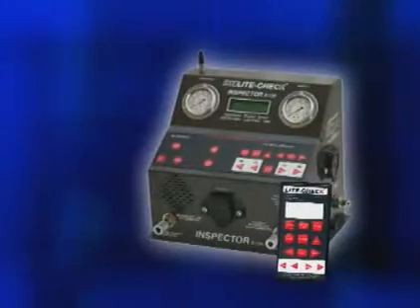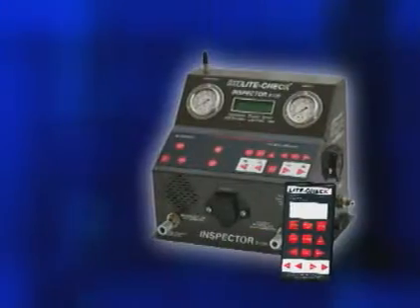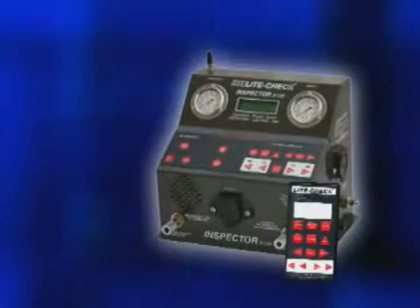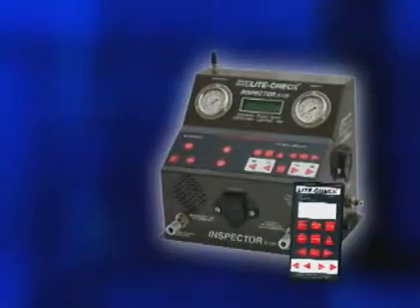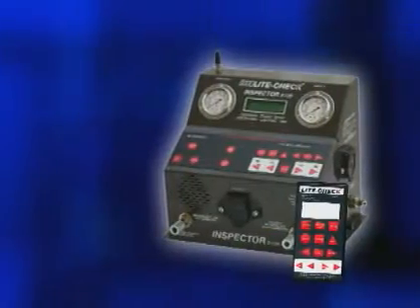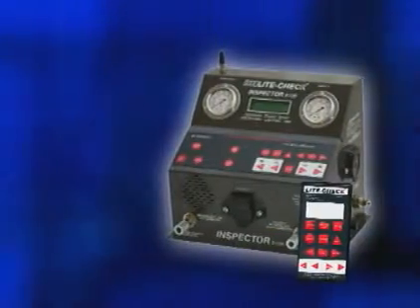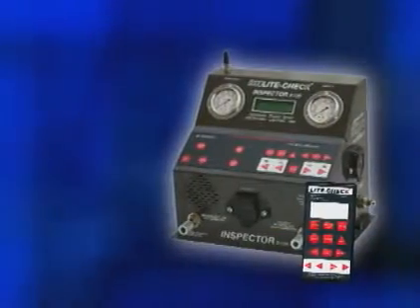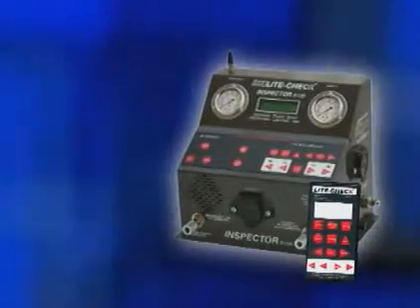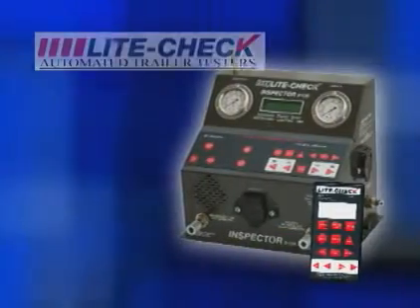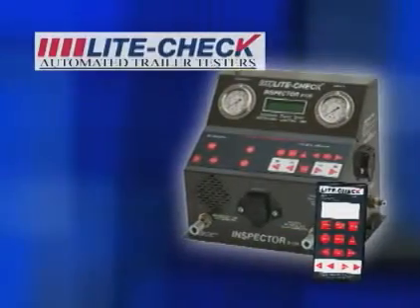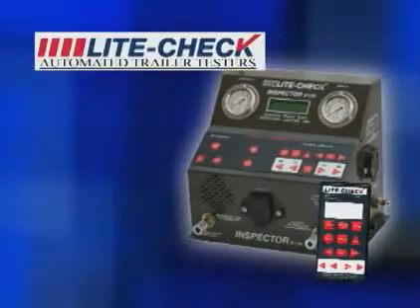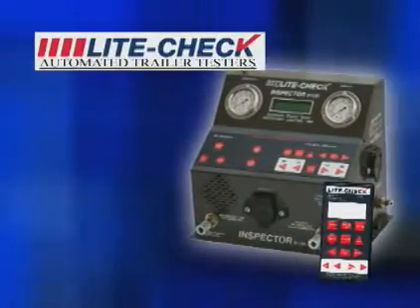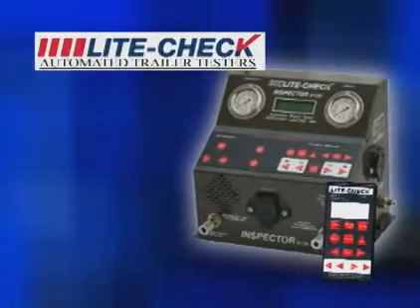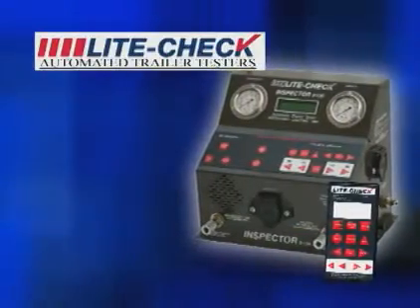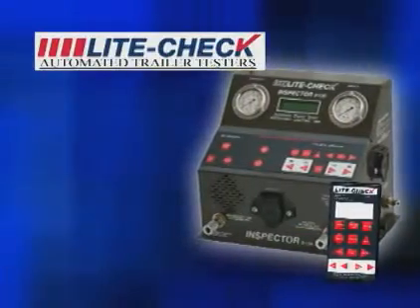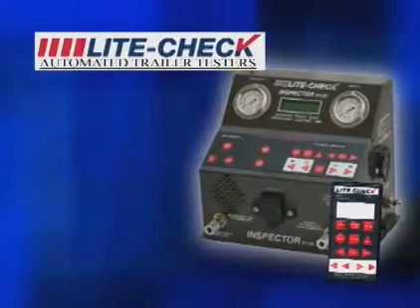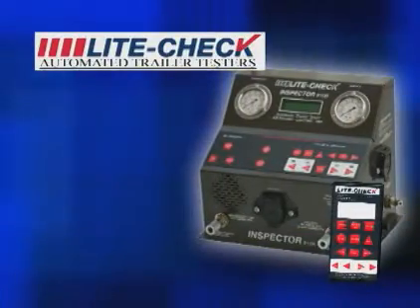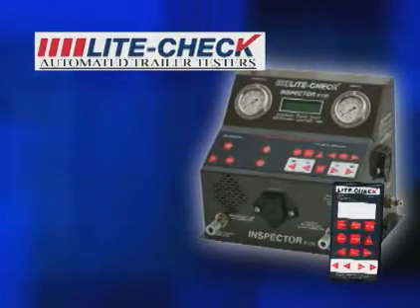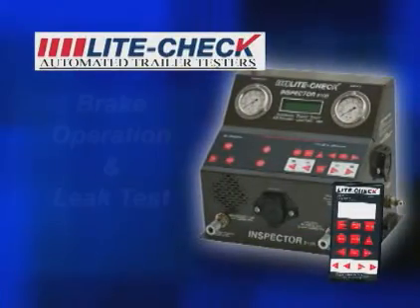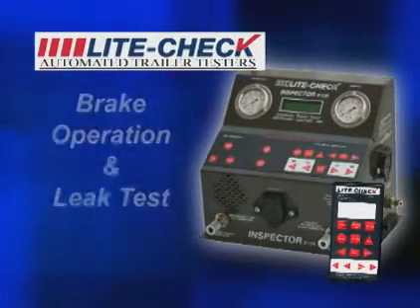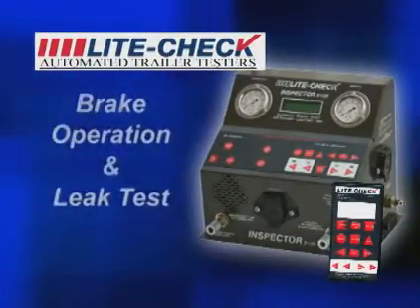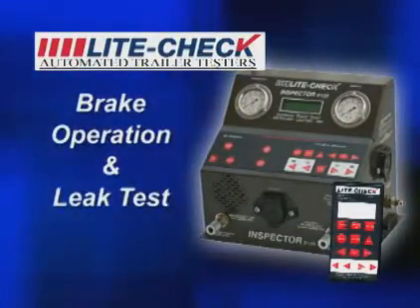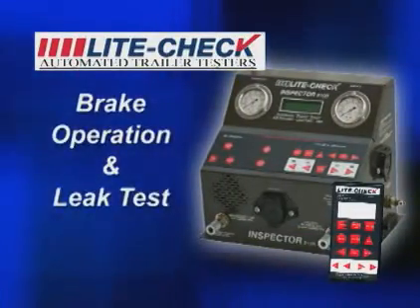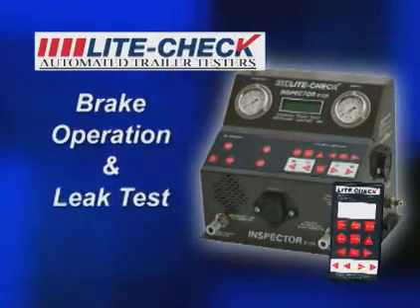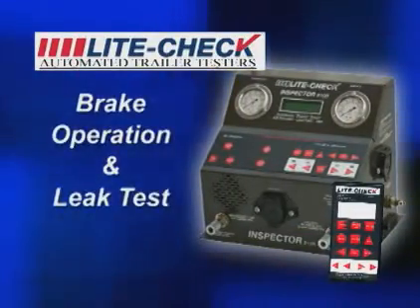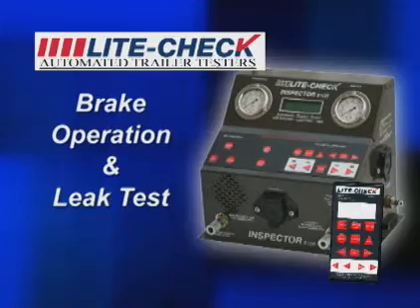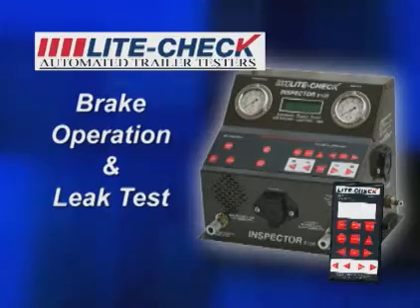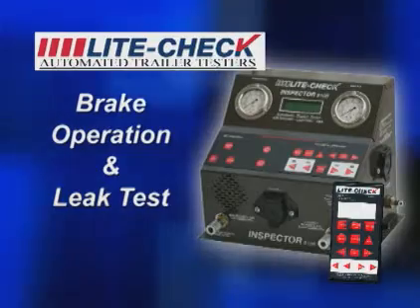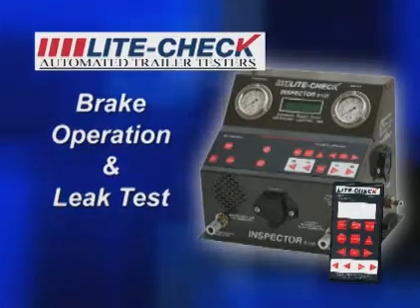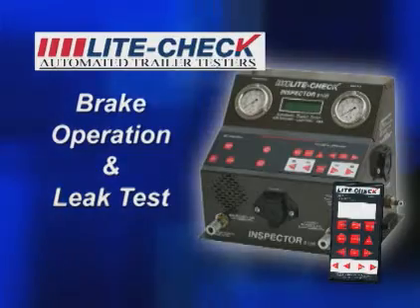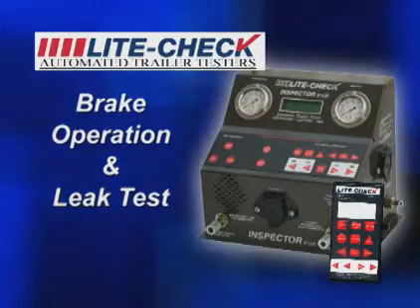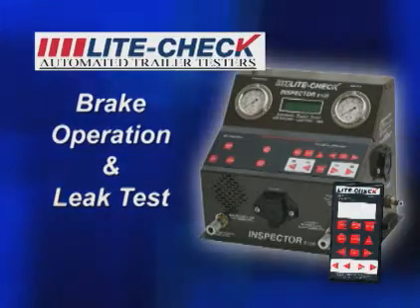The Inspector from LightCheck. Brake operation and leak test.